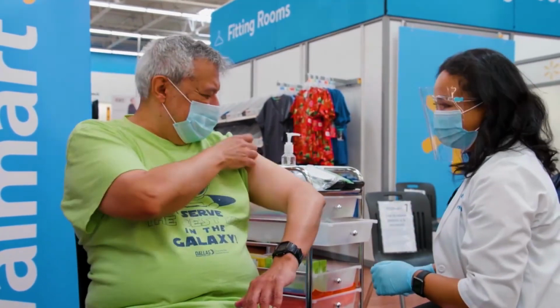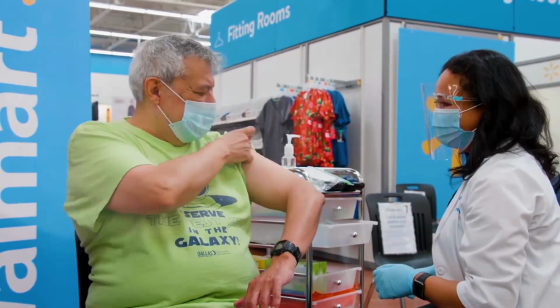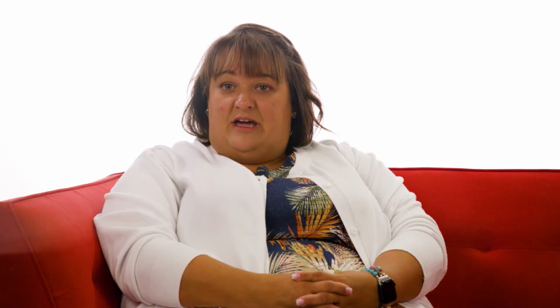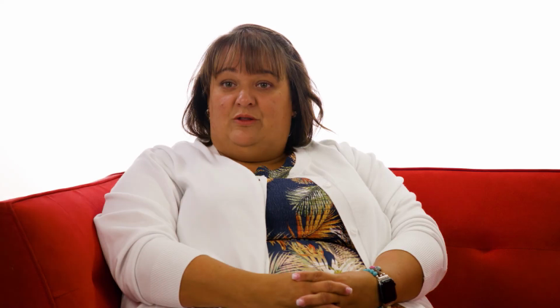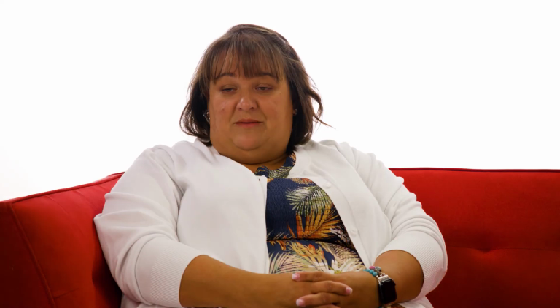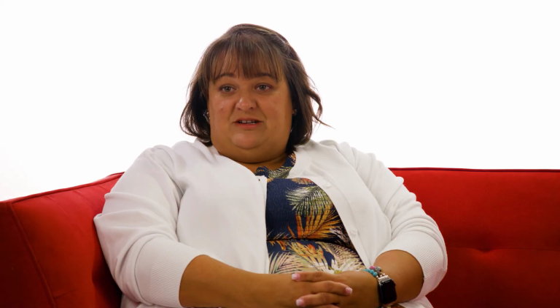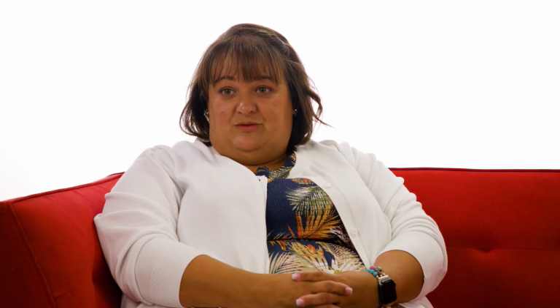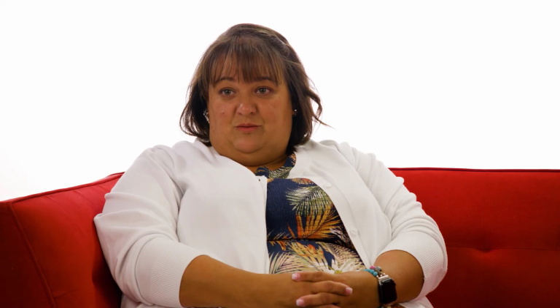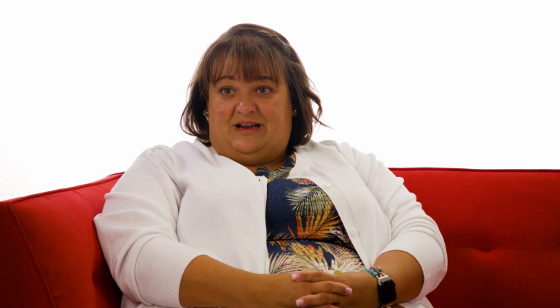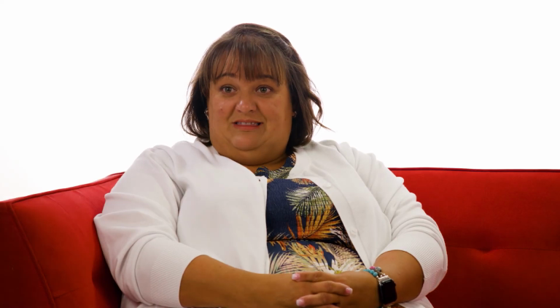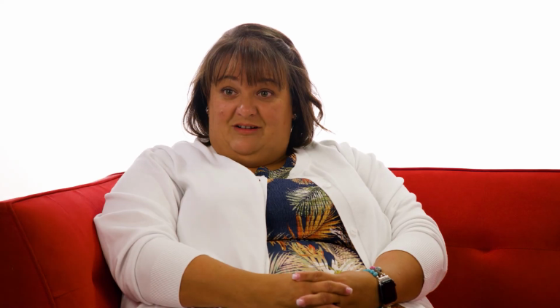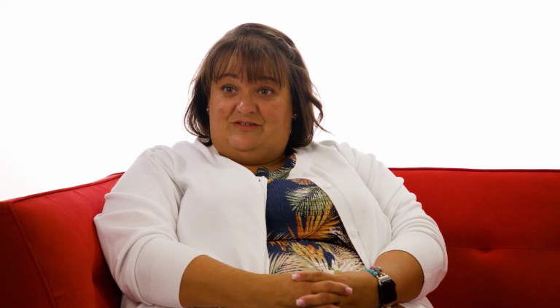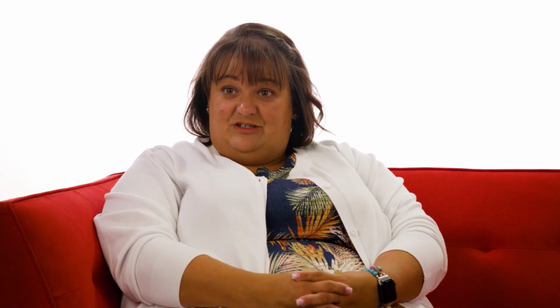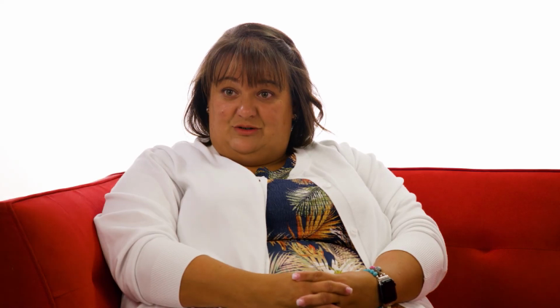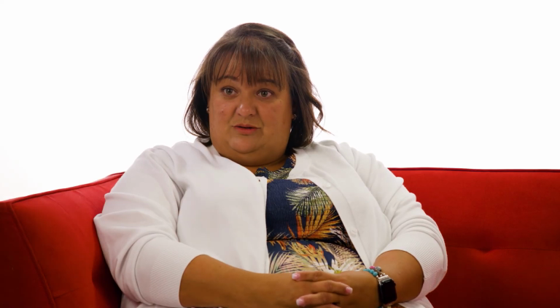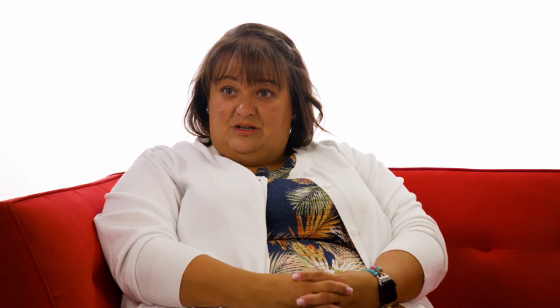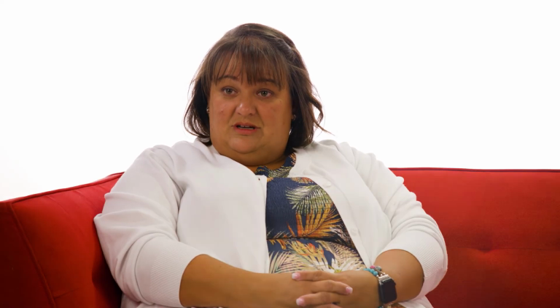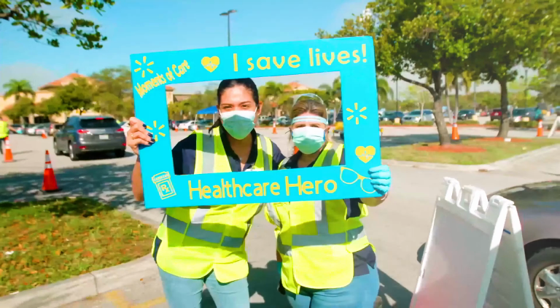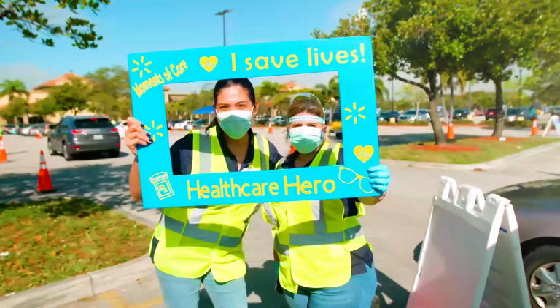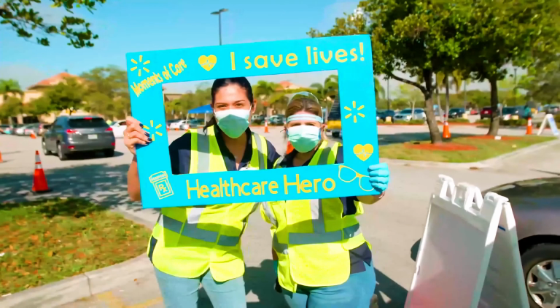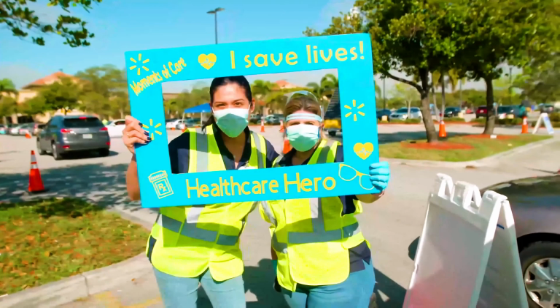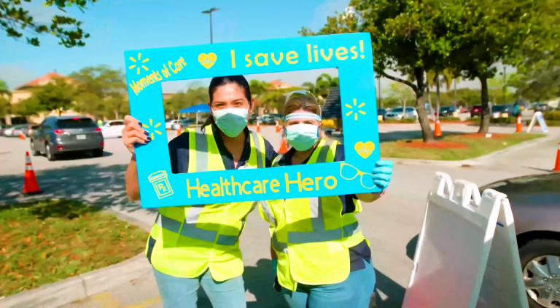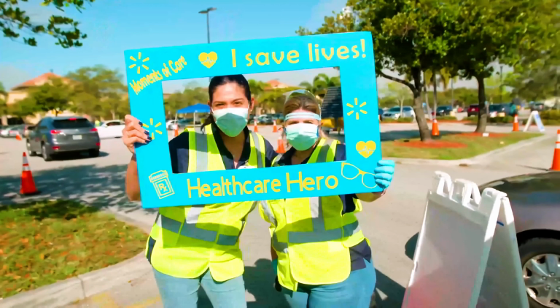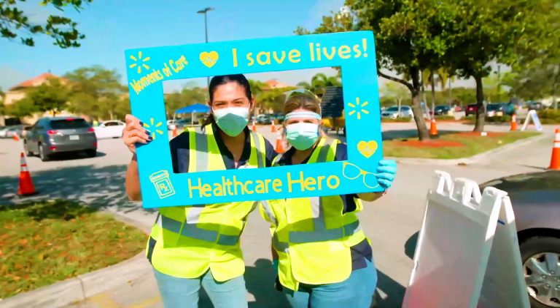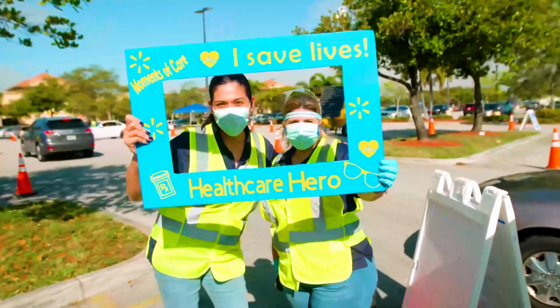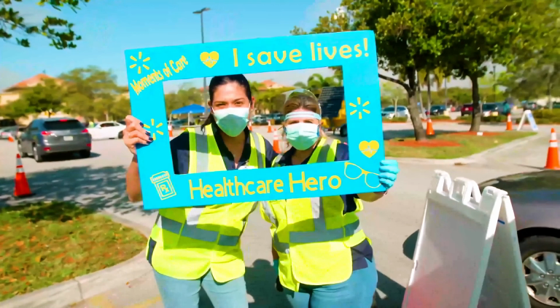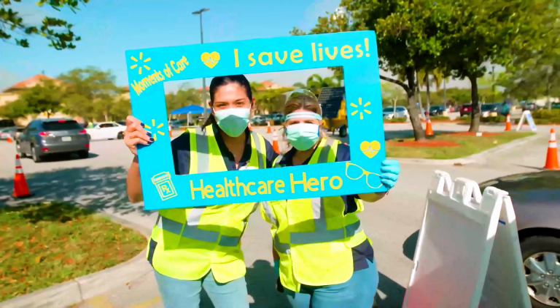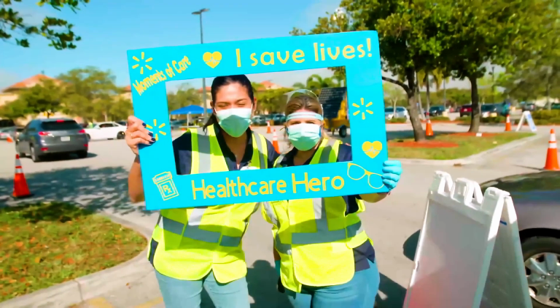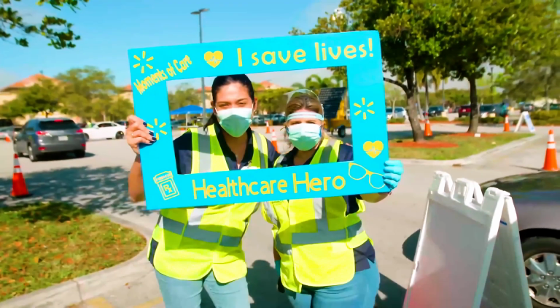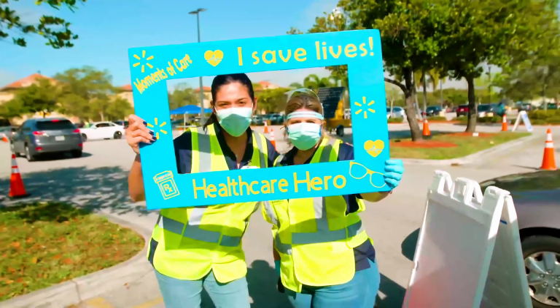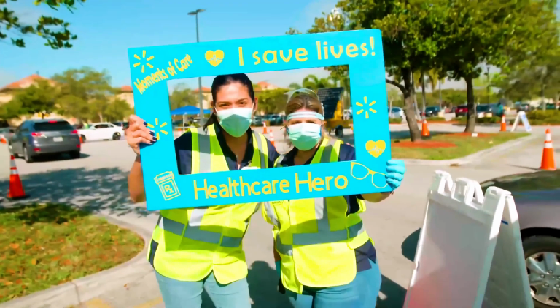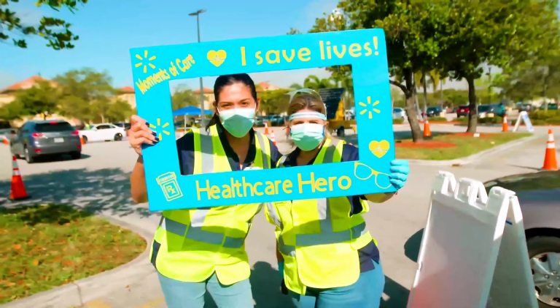Not only am I doing what I love to do, but I'm doing it to better the community.